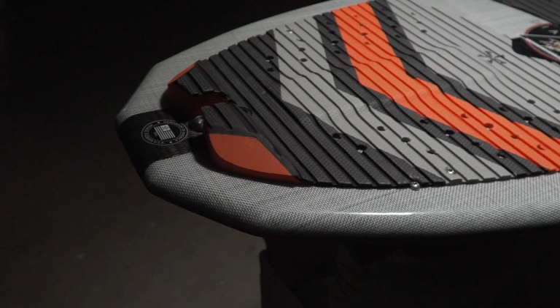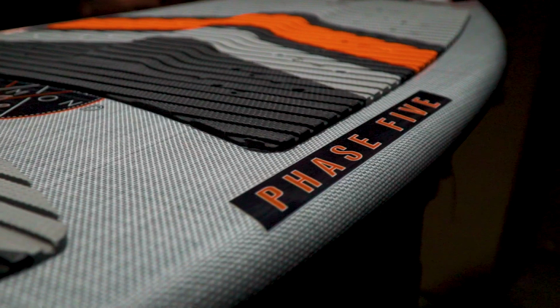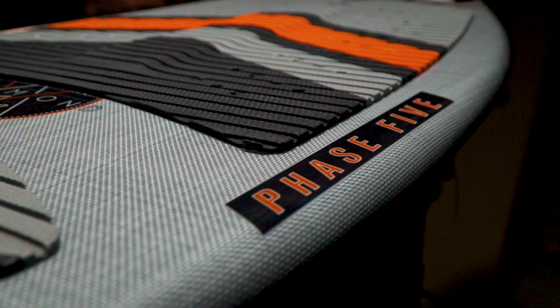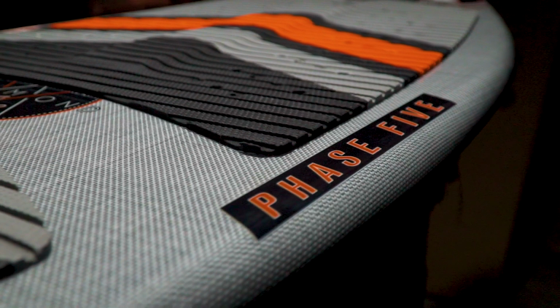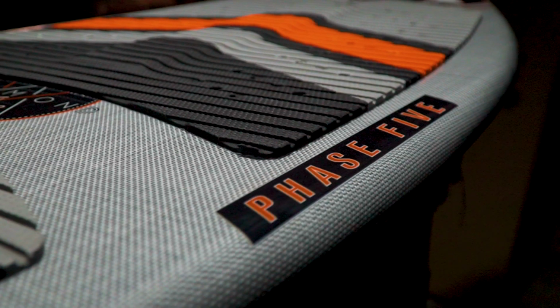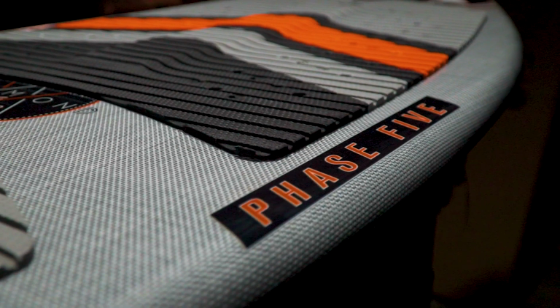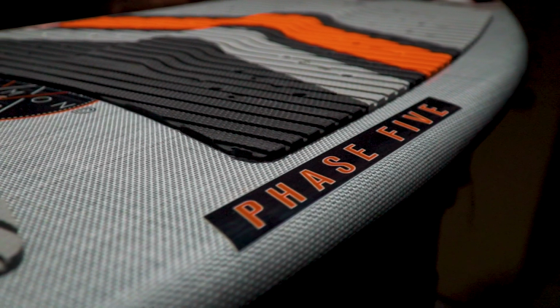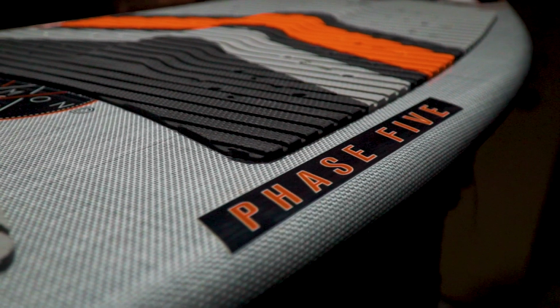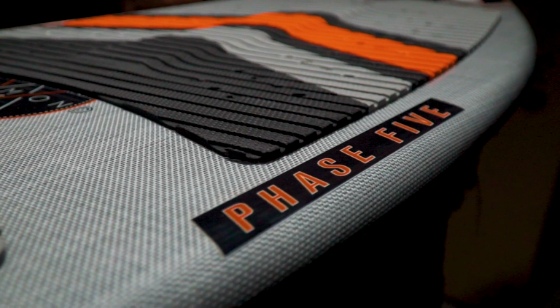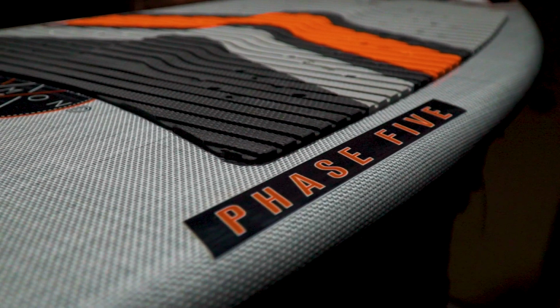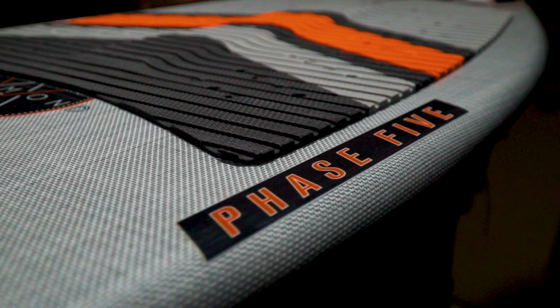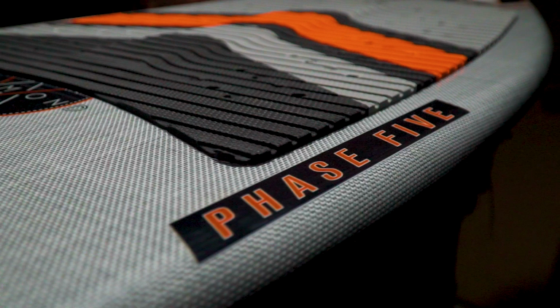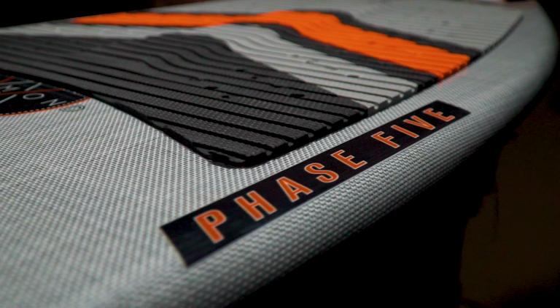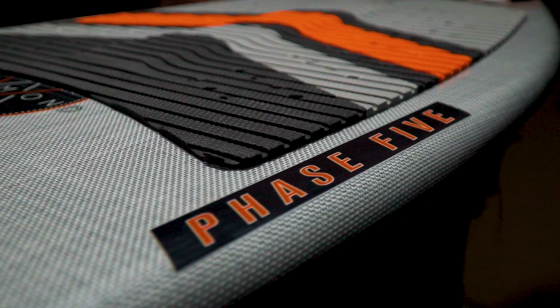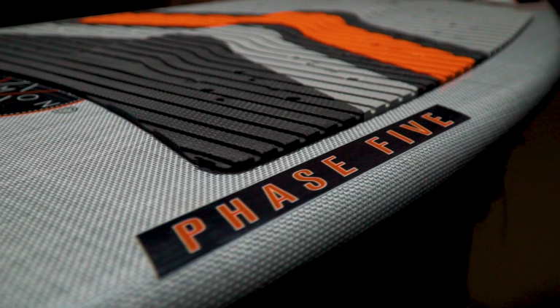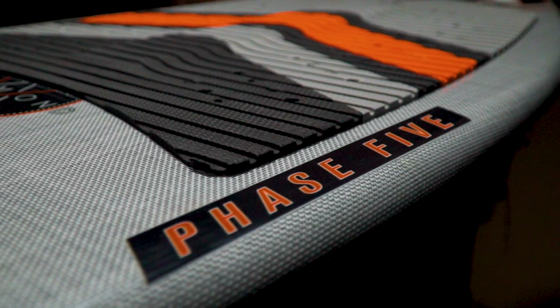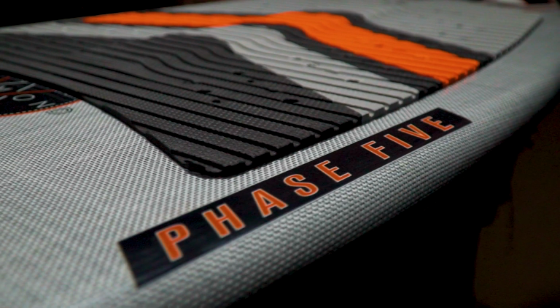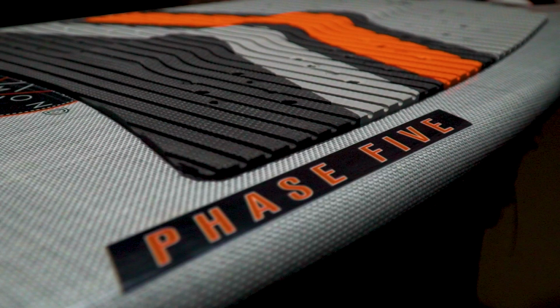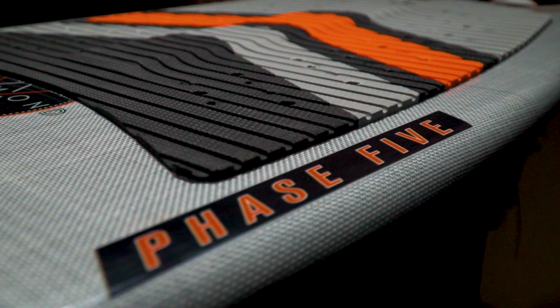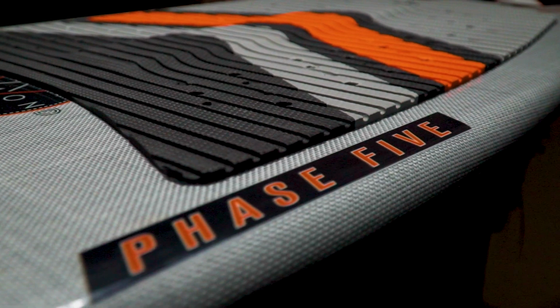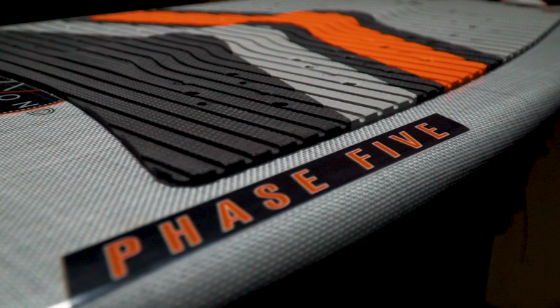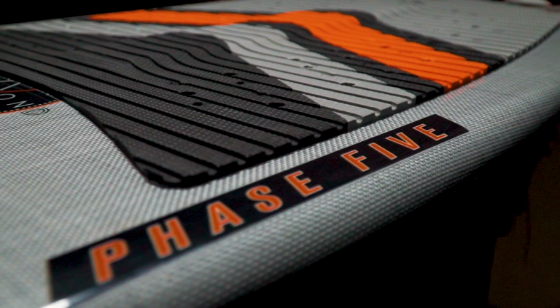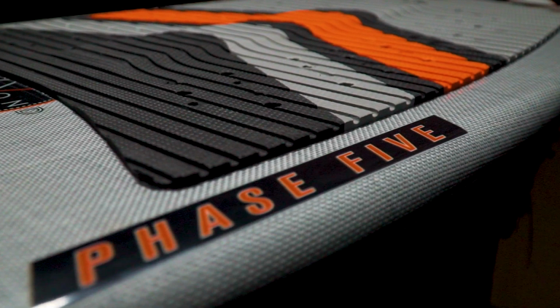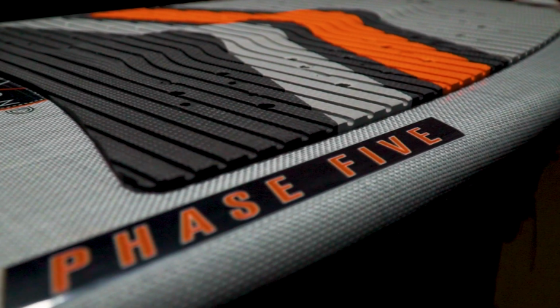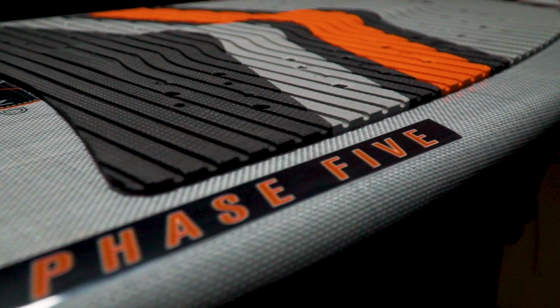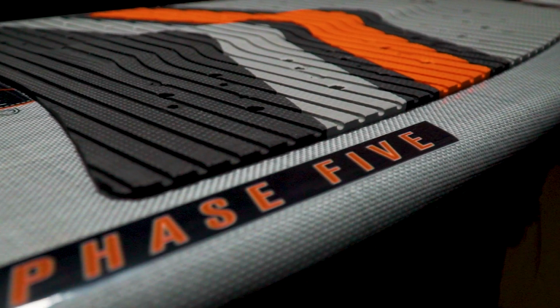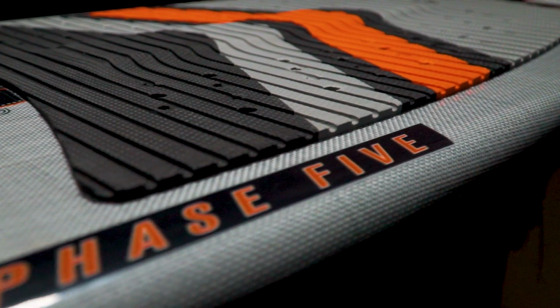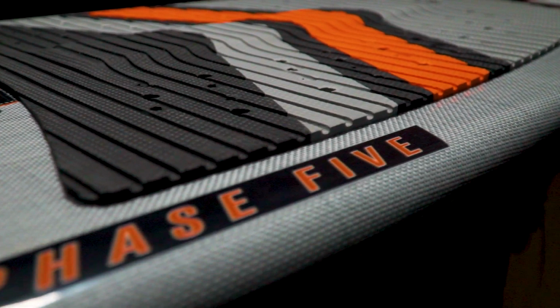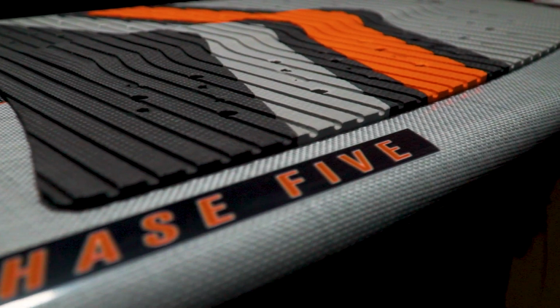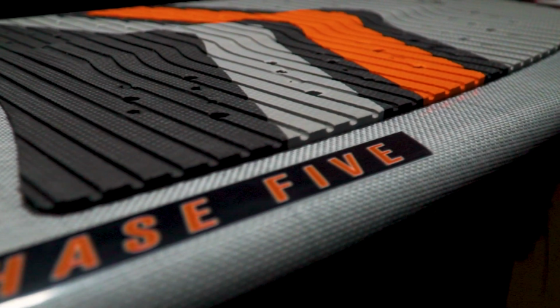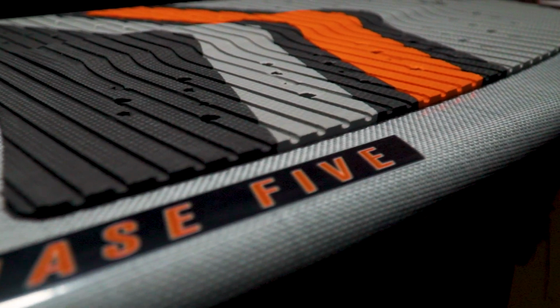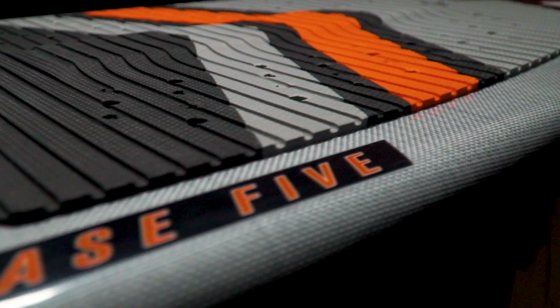Hand wrapped with Phase 5 skater skin, the Diamond gives you durability and shred ability with a fresh new look.